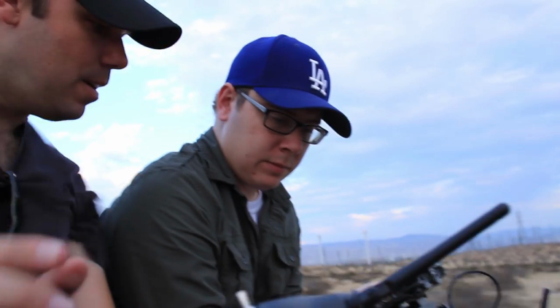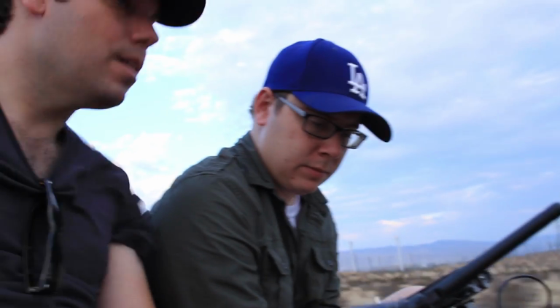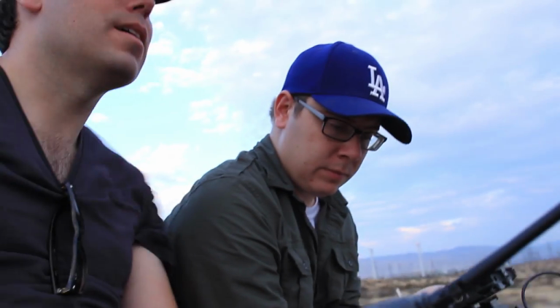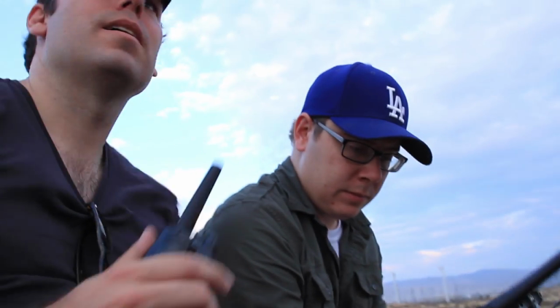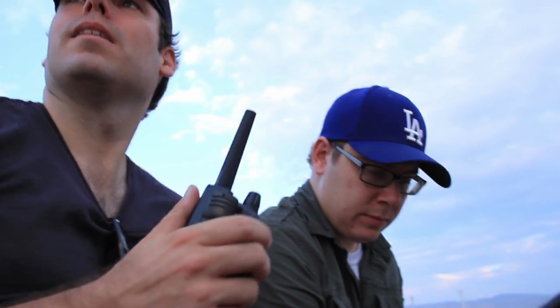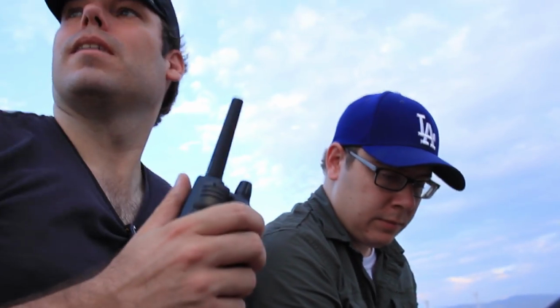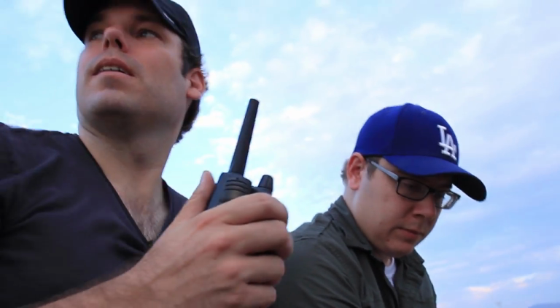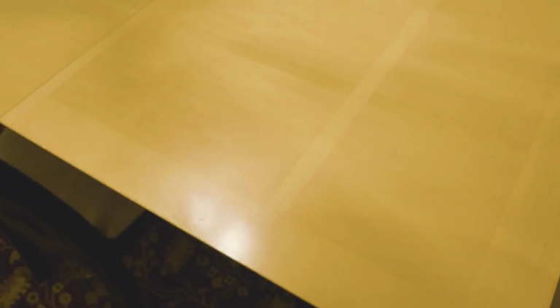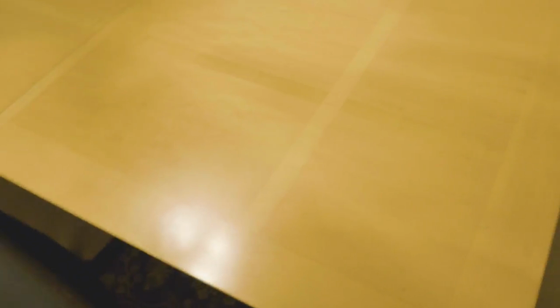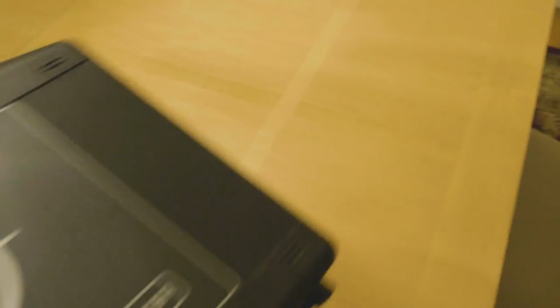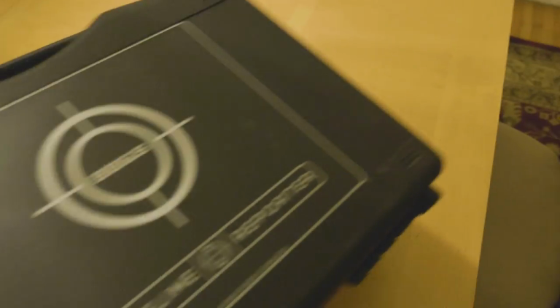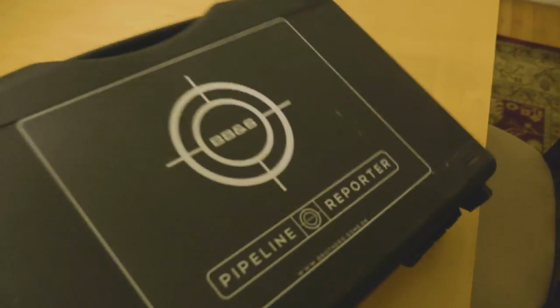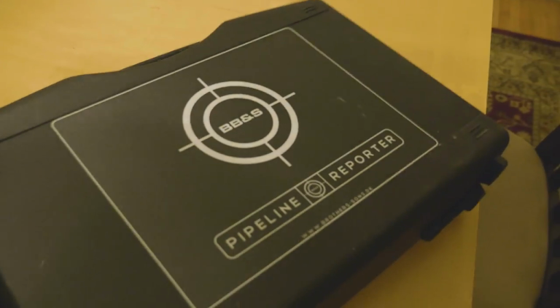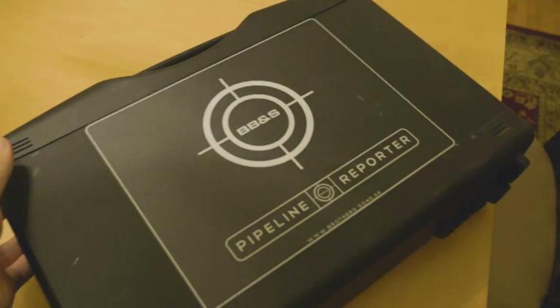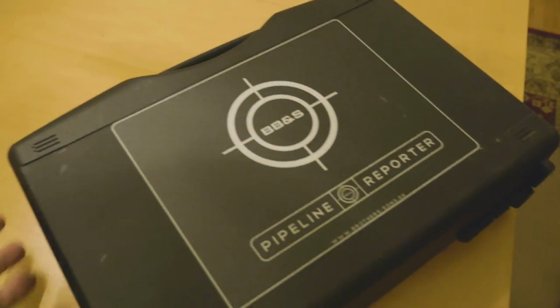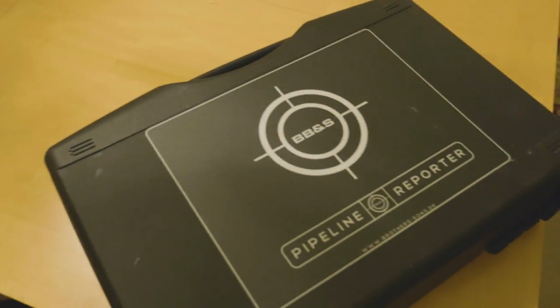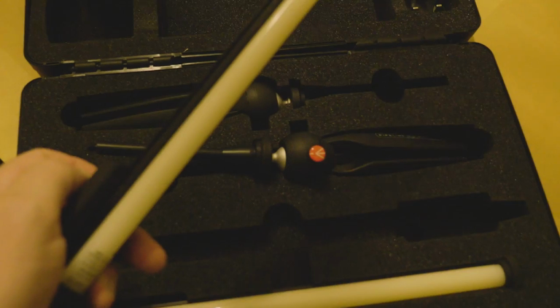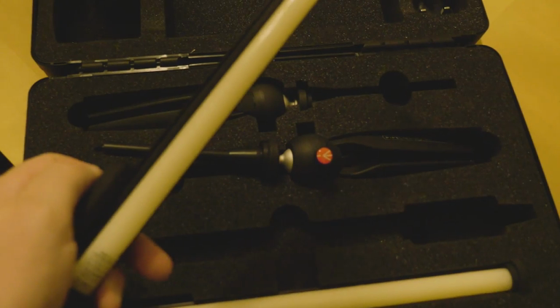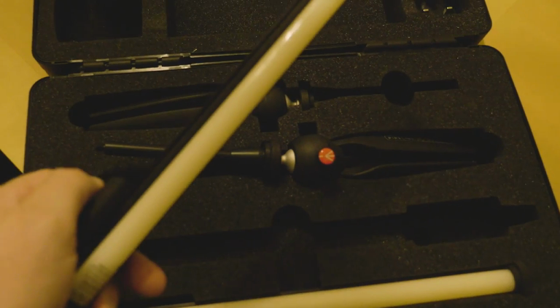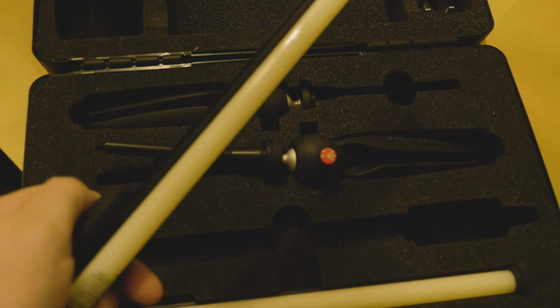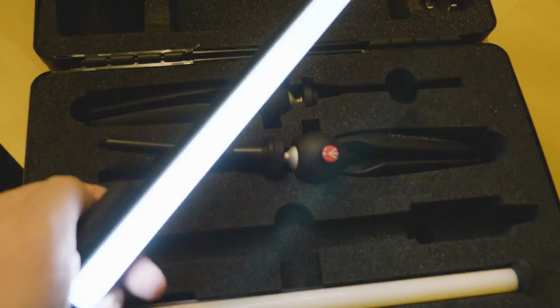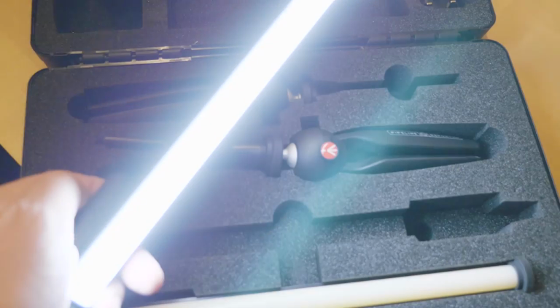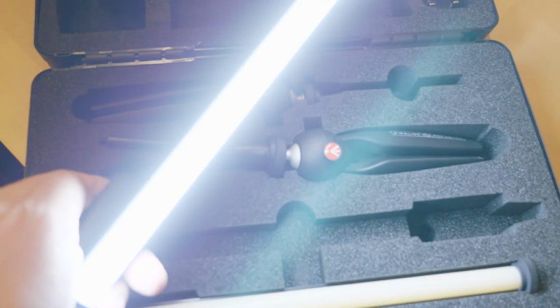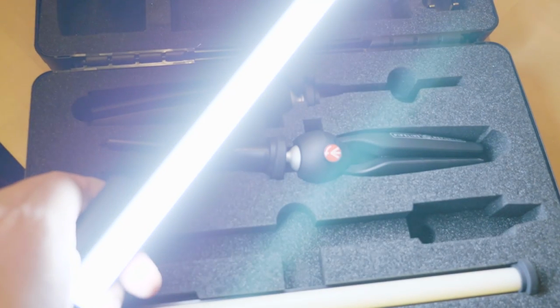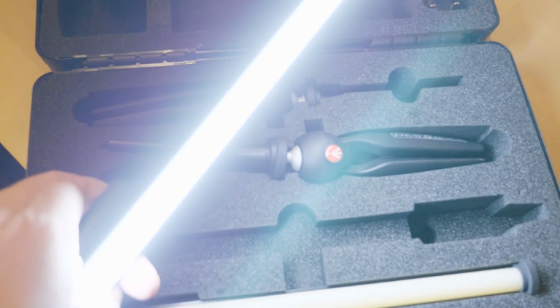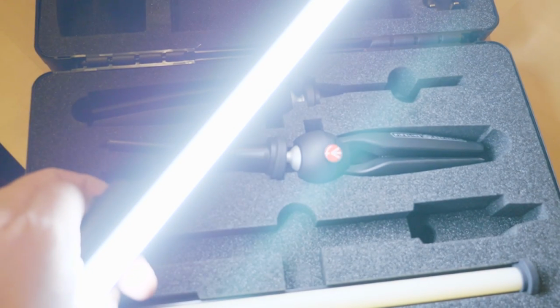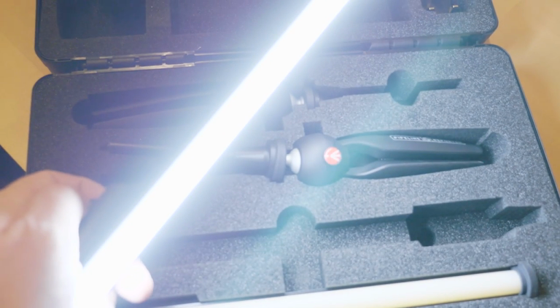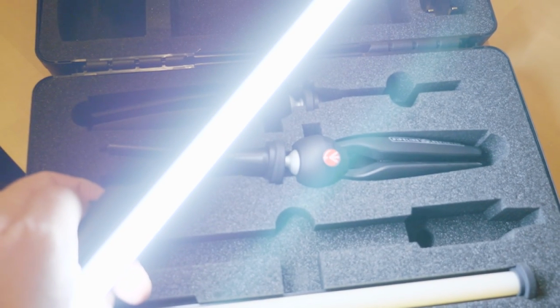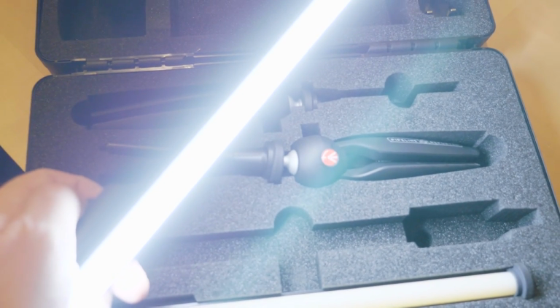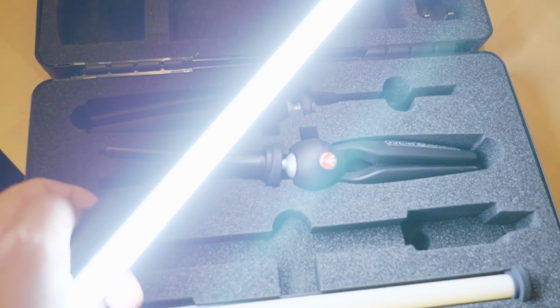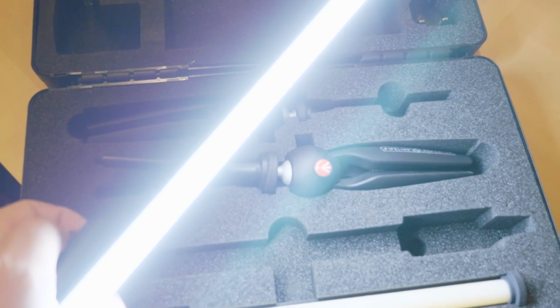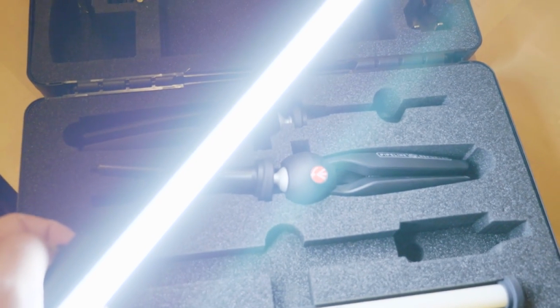BBS Lighting also hooked us up with a pipeline reporter kit. These were really handy because they were battery operated and gave off a beautiful quality of light.